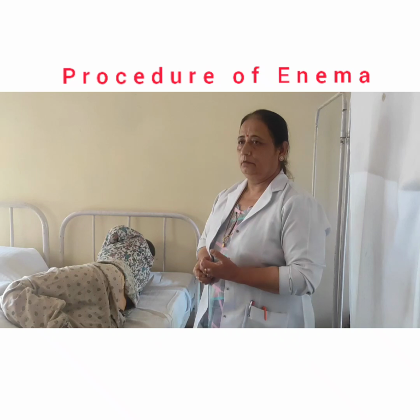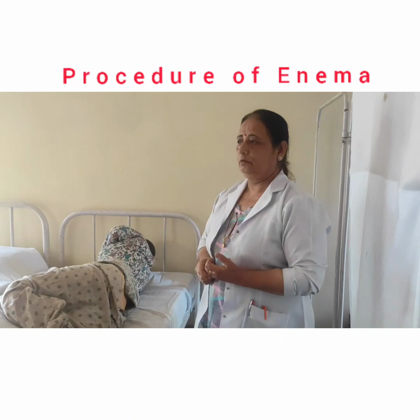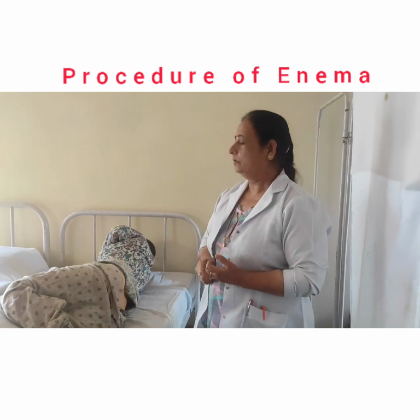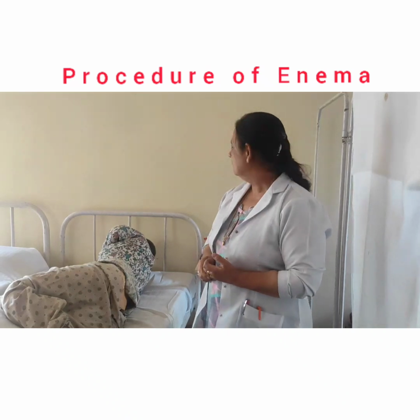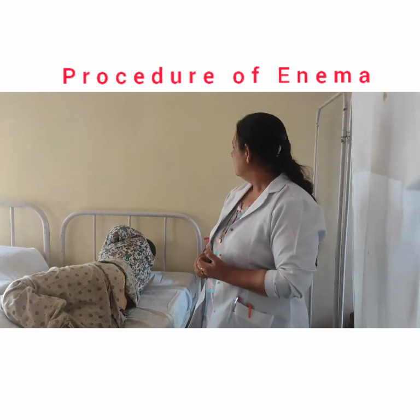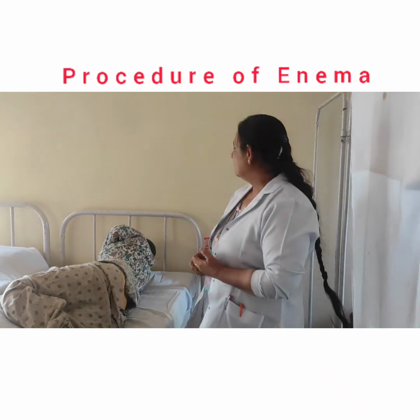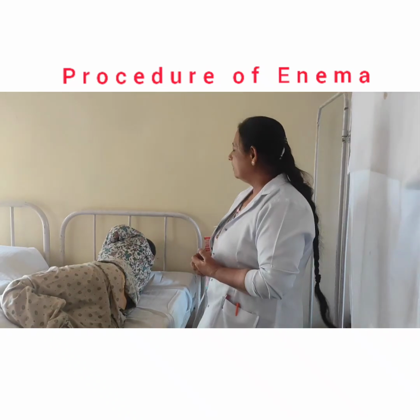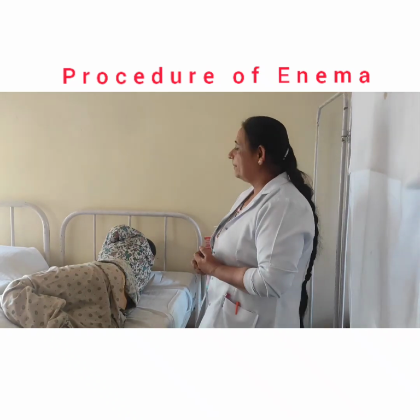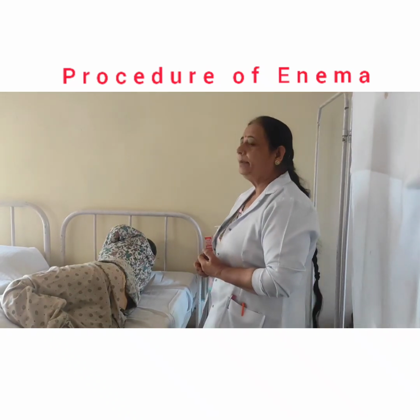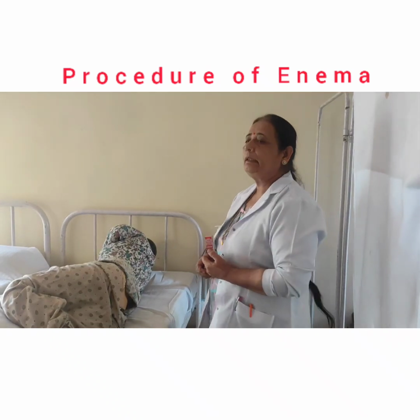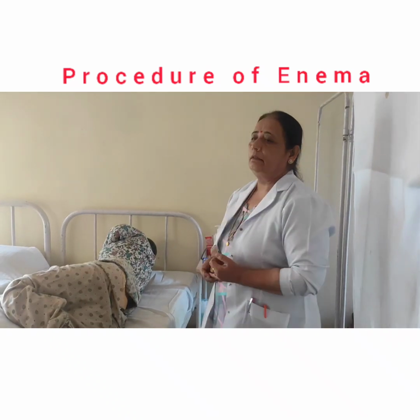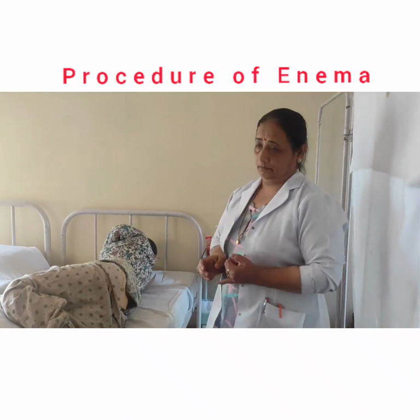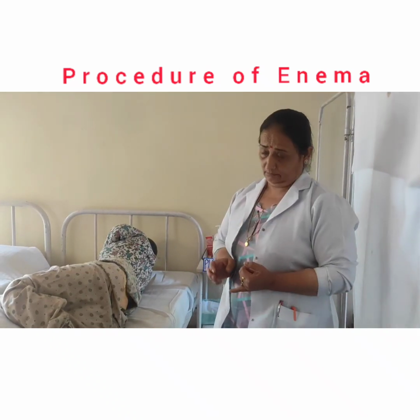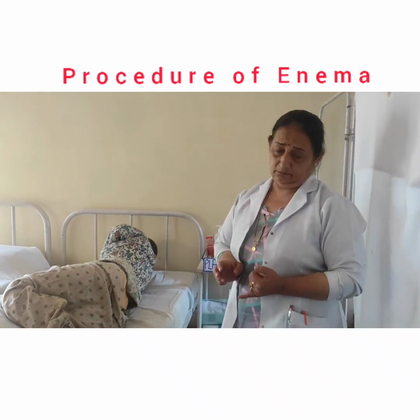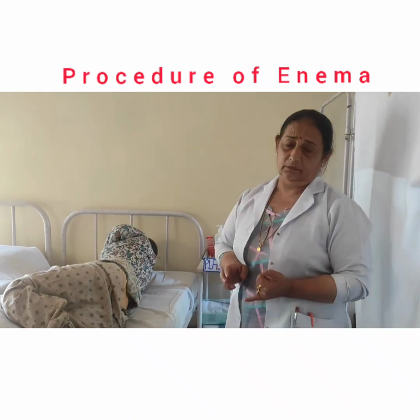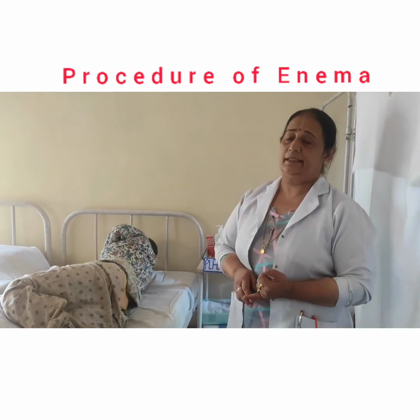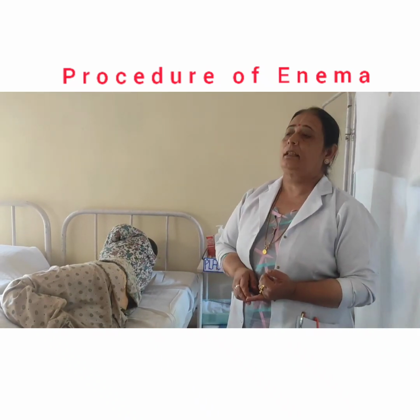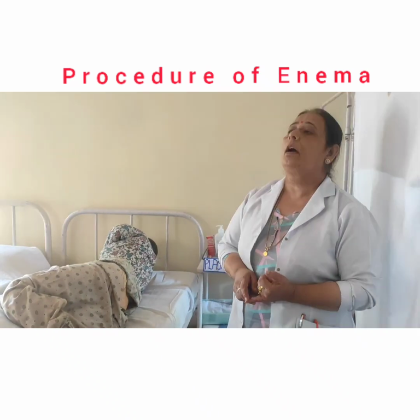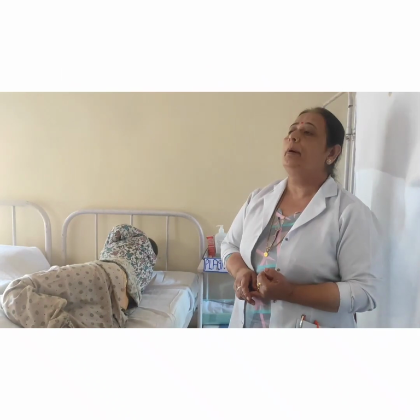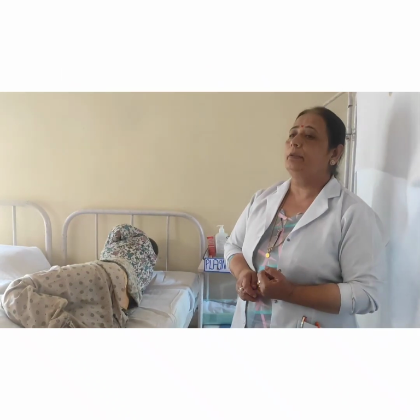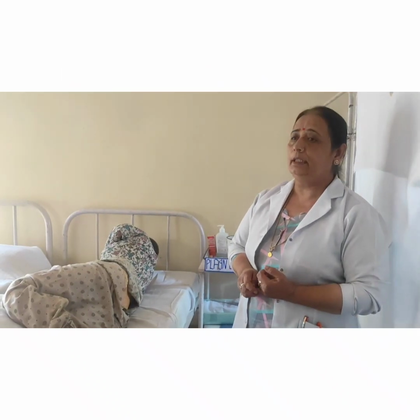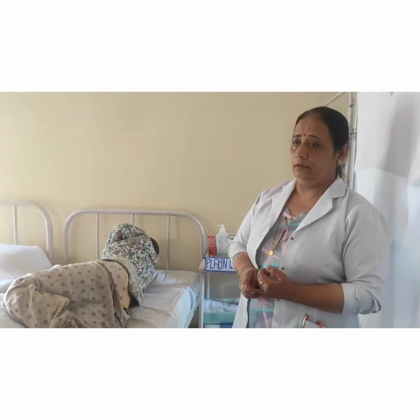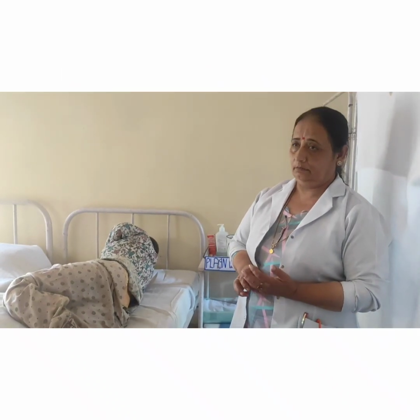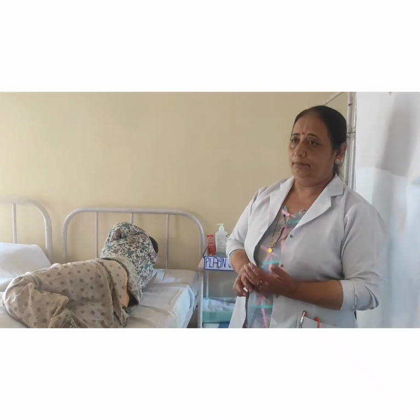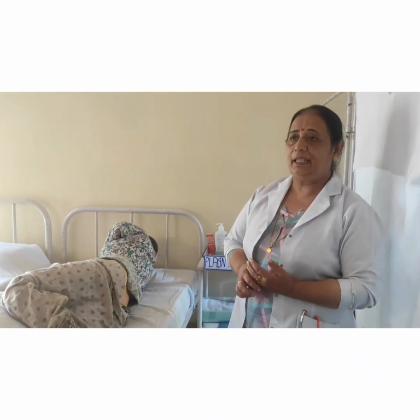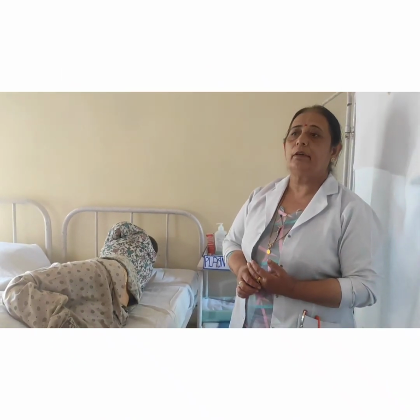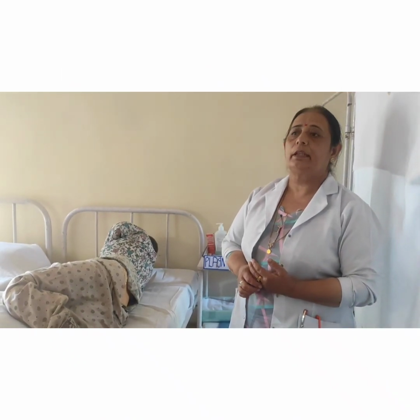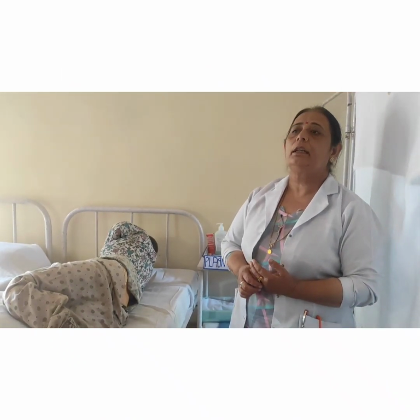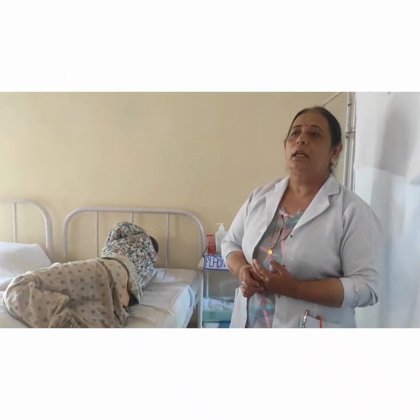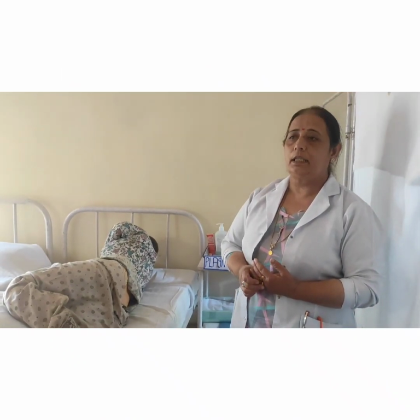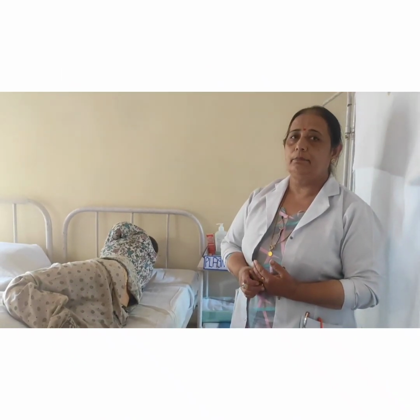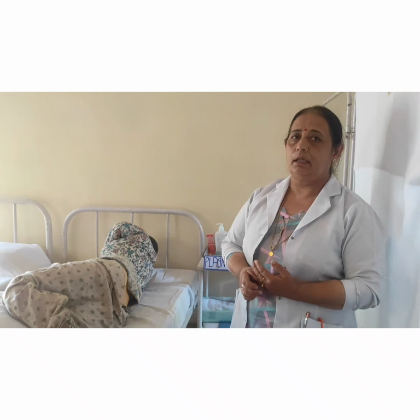Hello ma'am. Today we will discuss about the plain water enema.